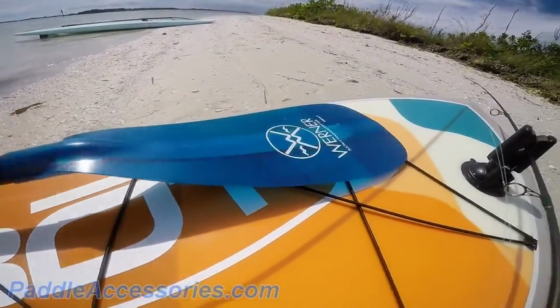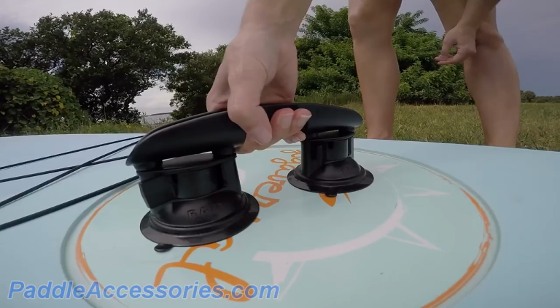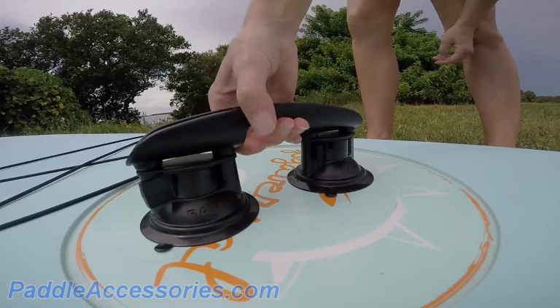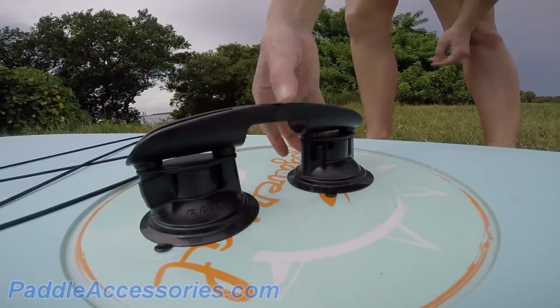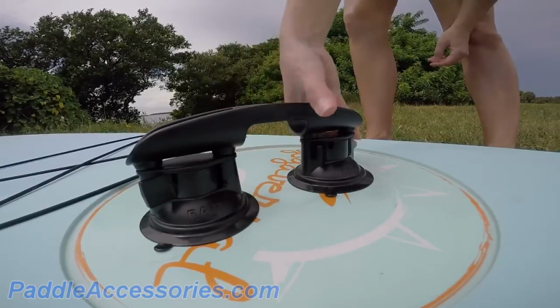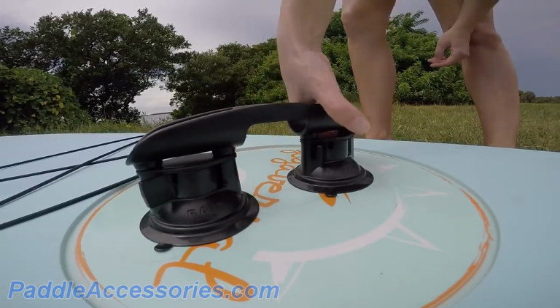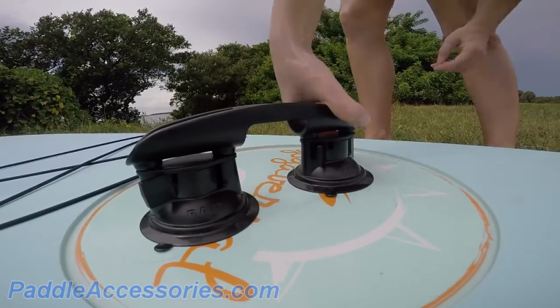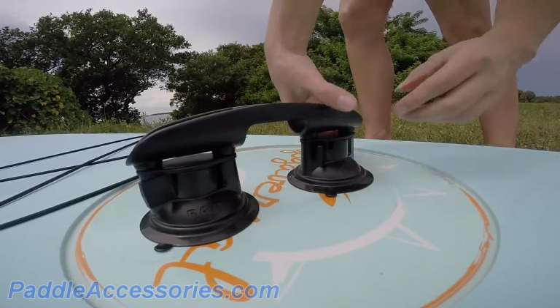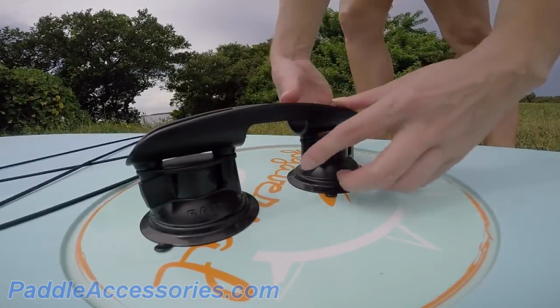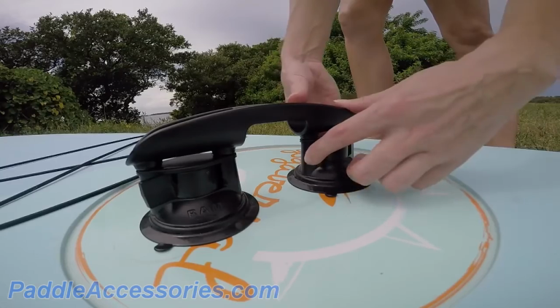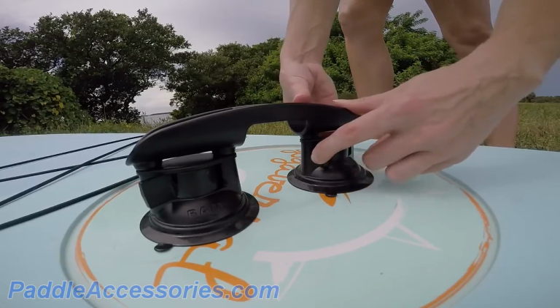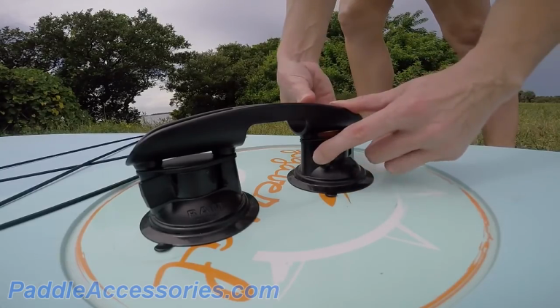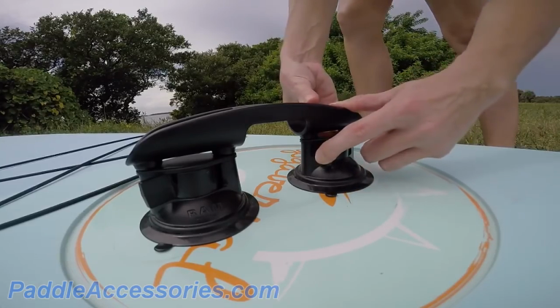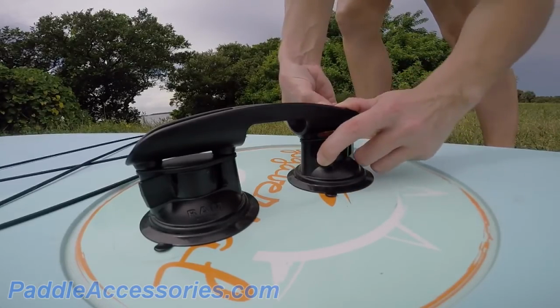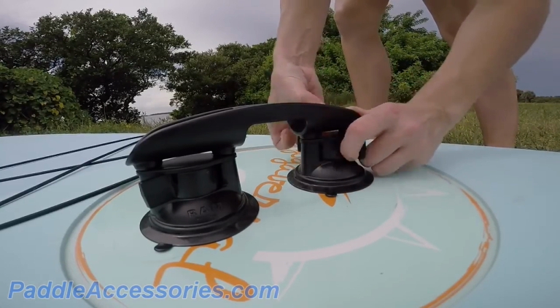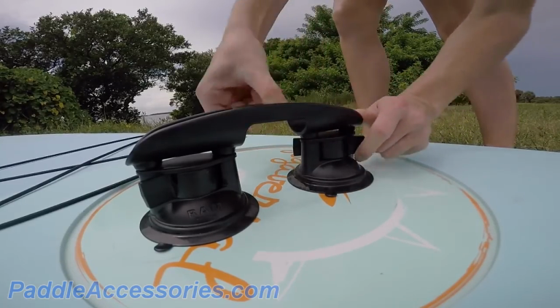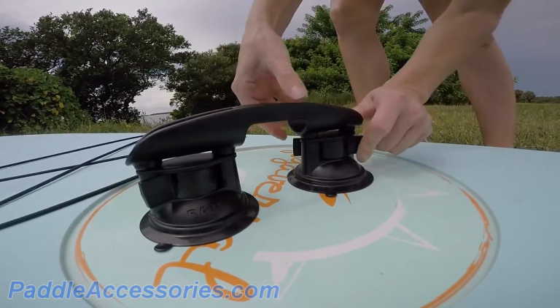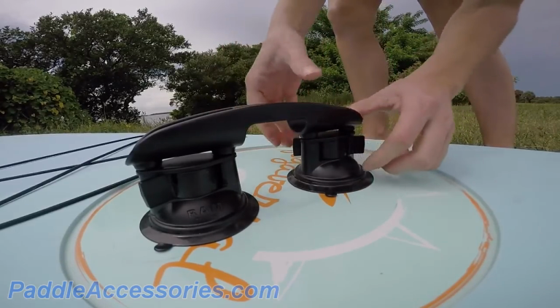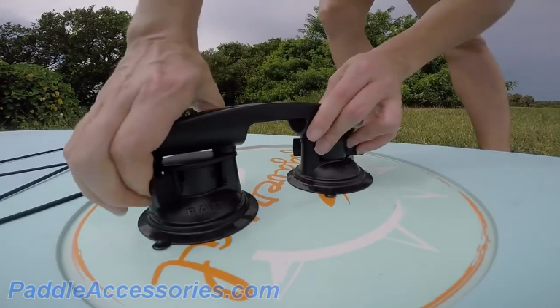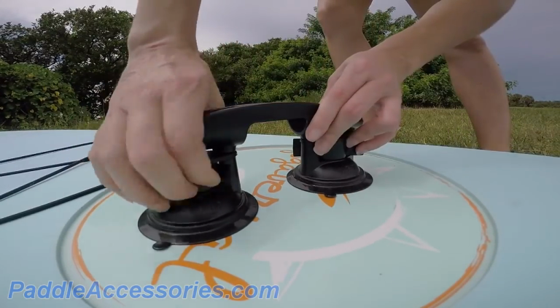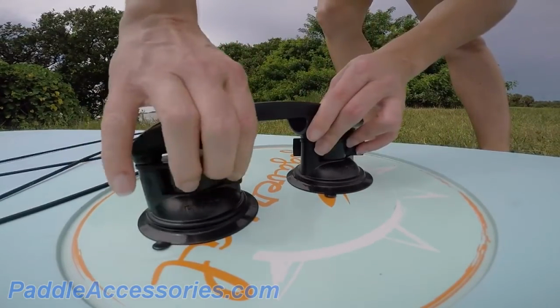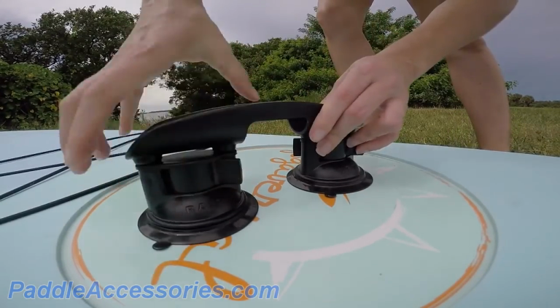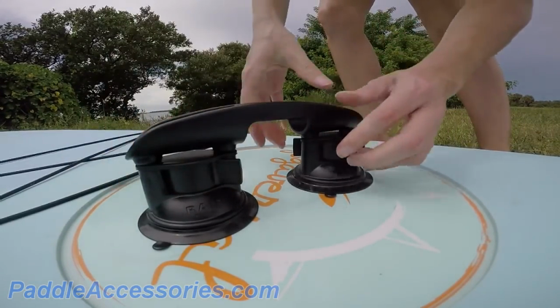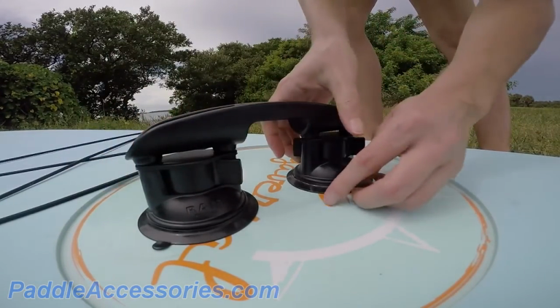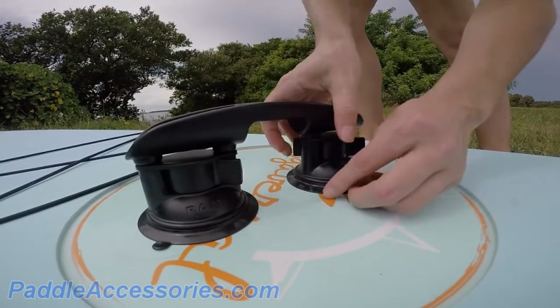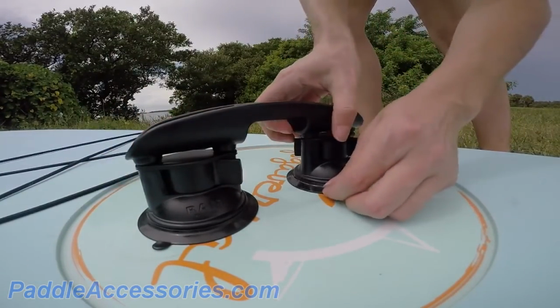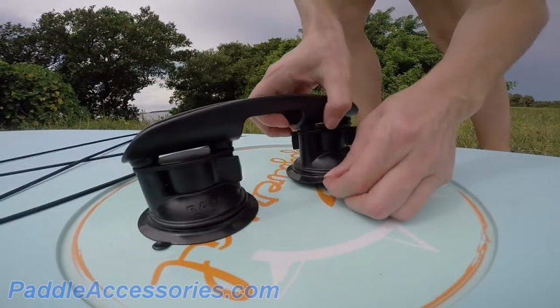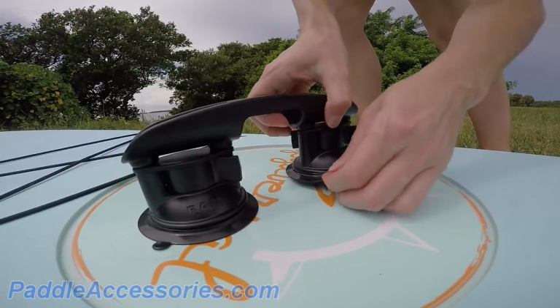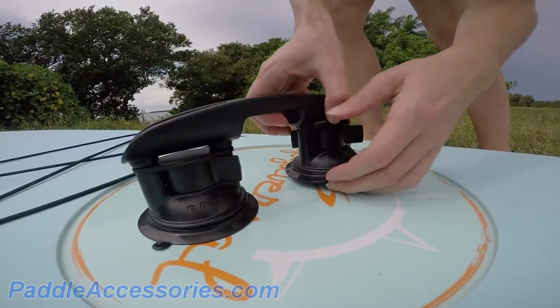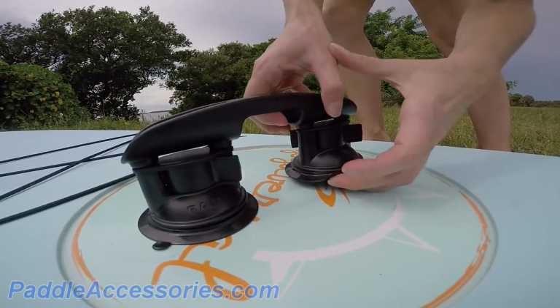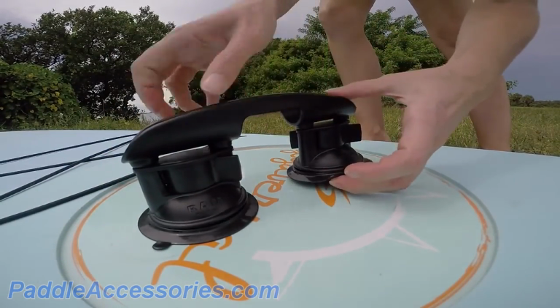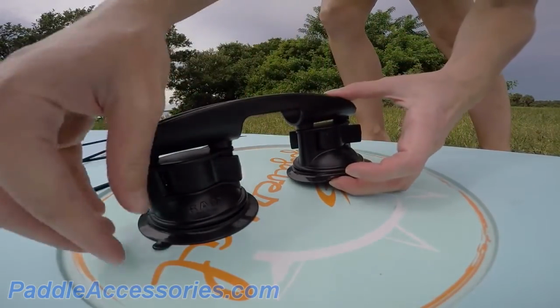And when you're finished with your adventures for the day, just snap off the latches, lift the suction cup tabs, and you're ready to go.